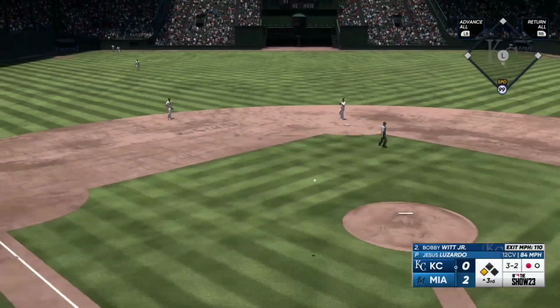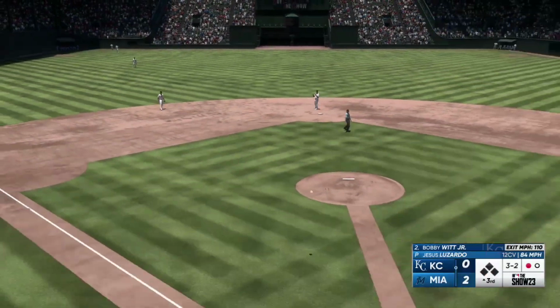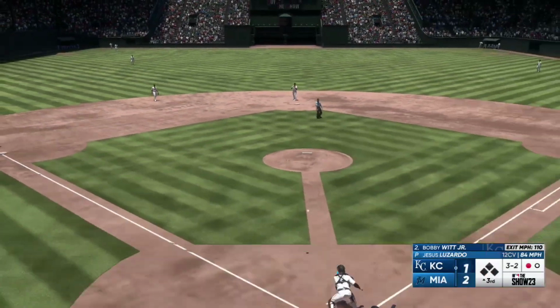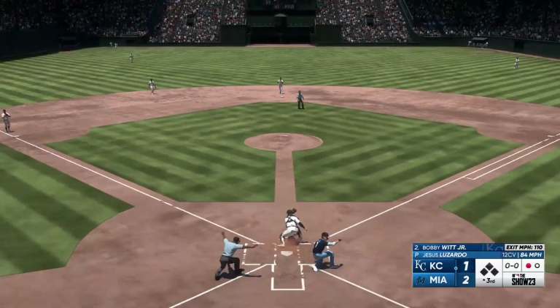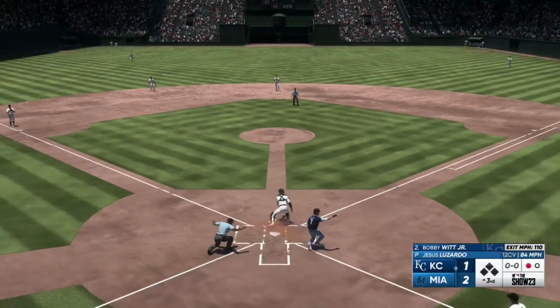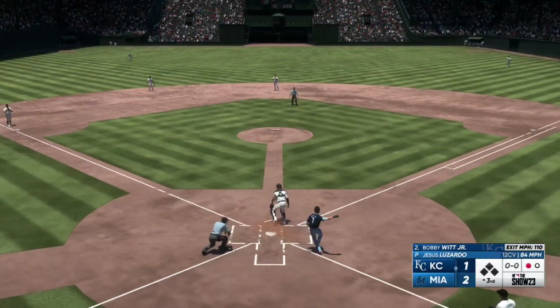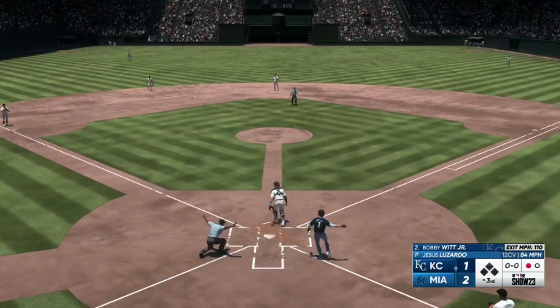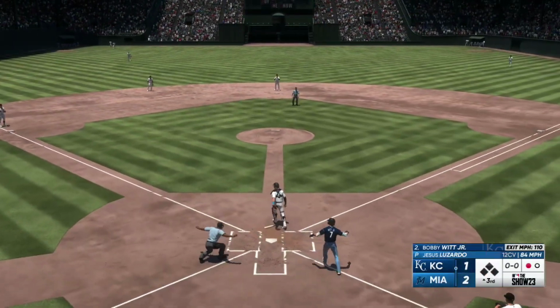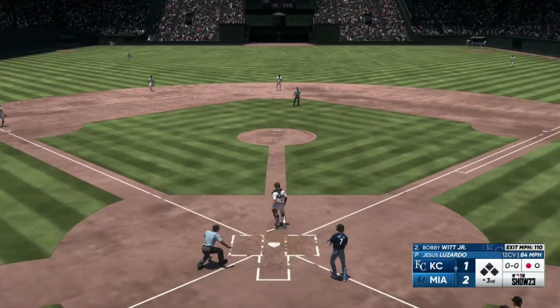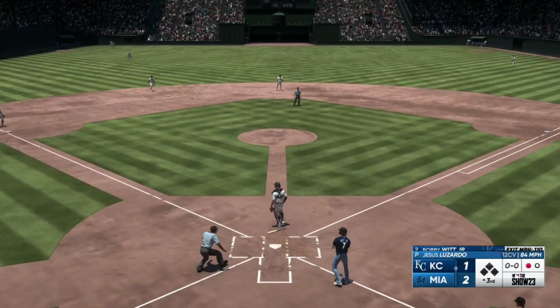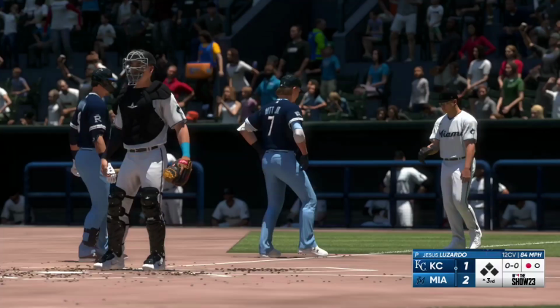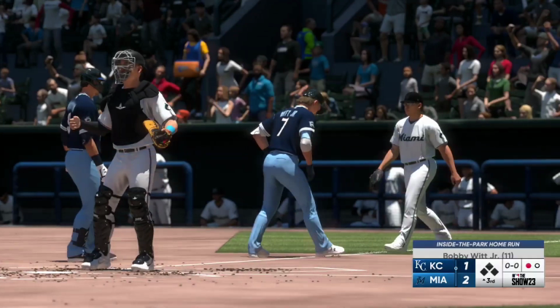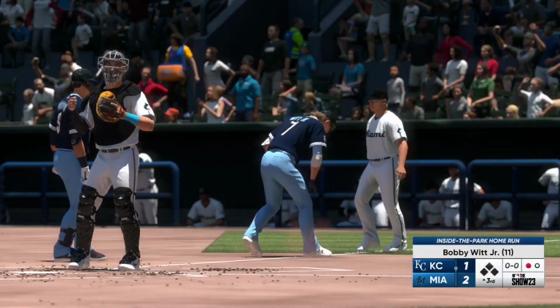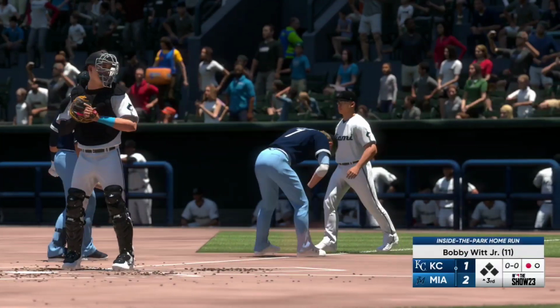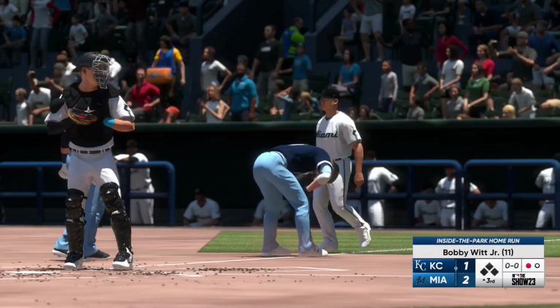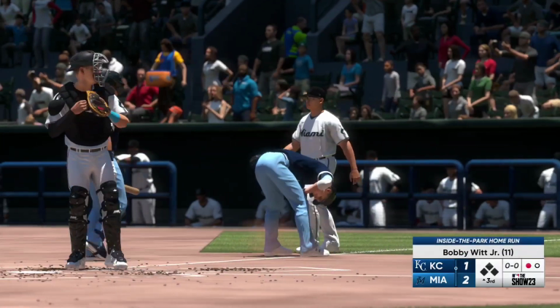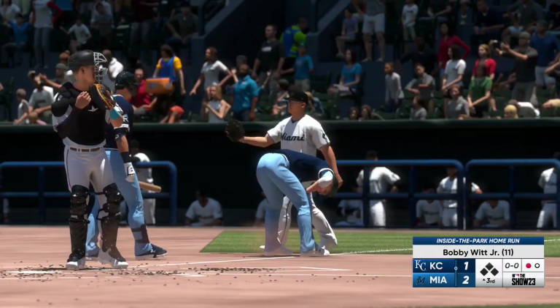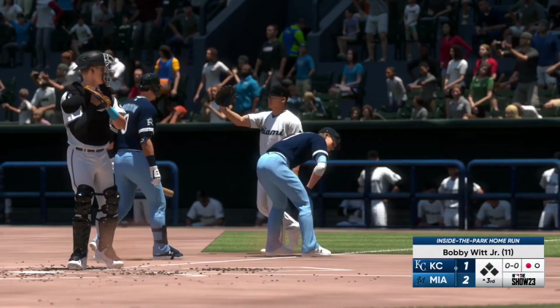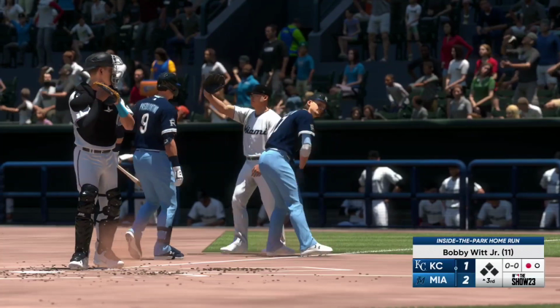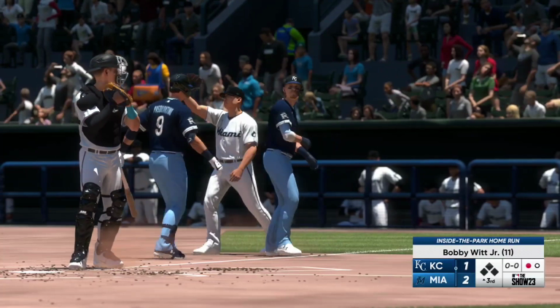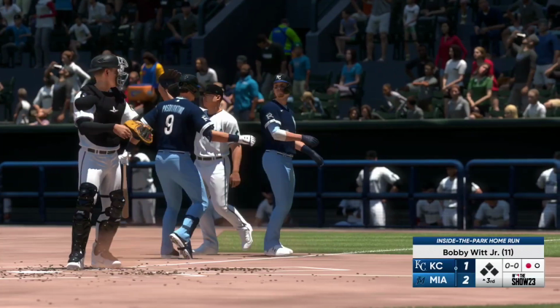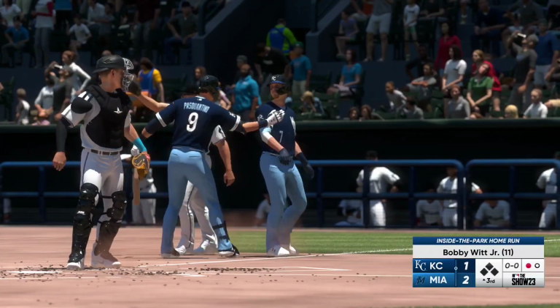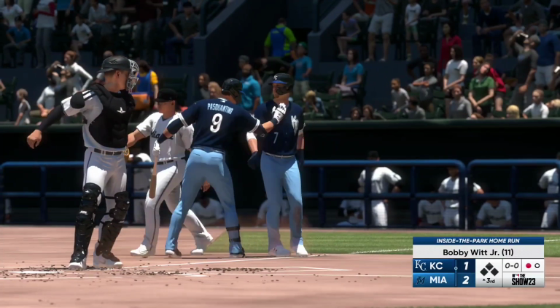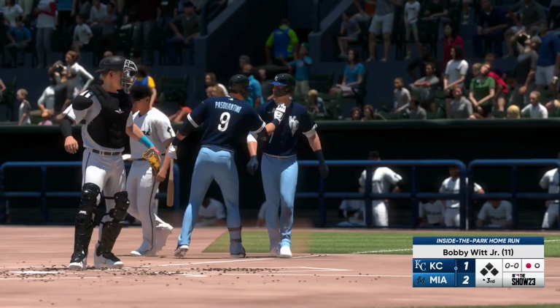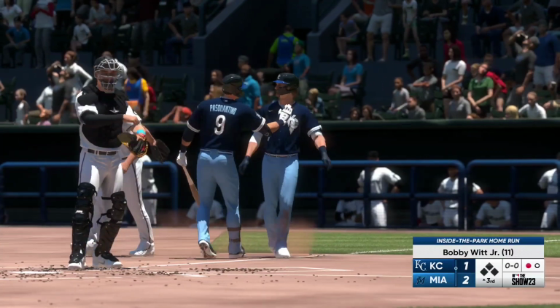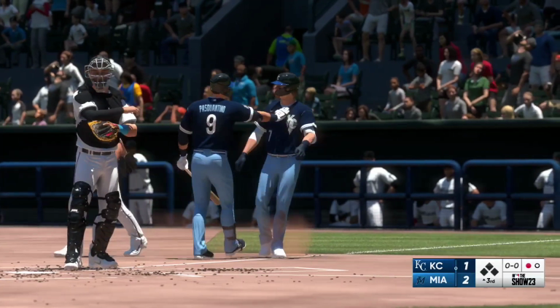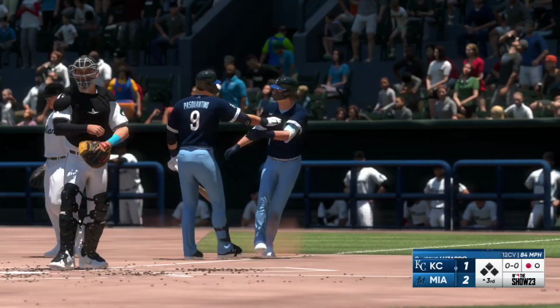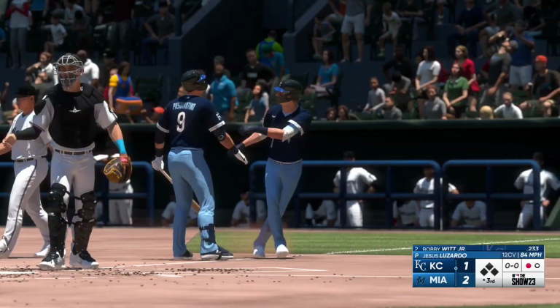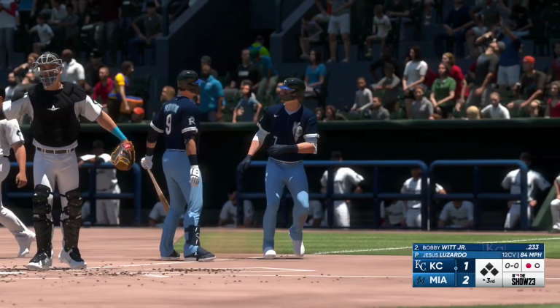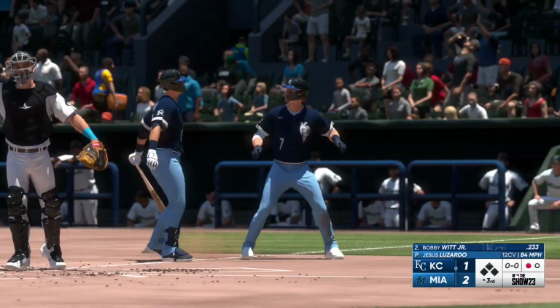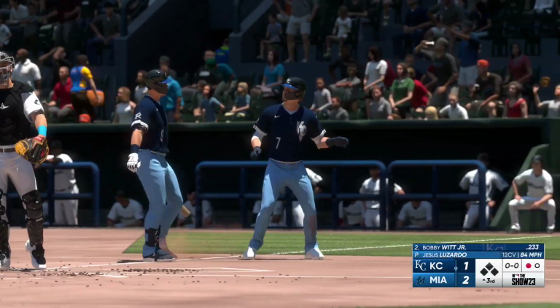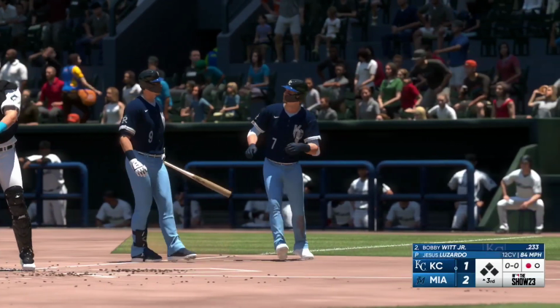Not in time — he makes it safely for an inside-the-park home run.